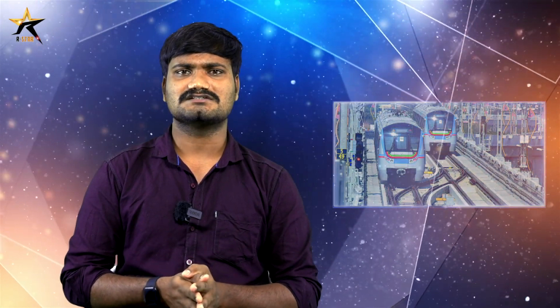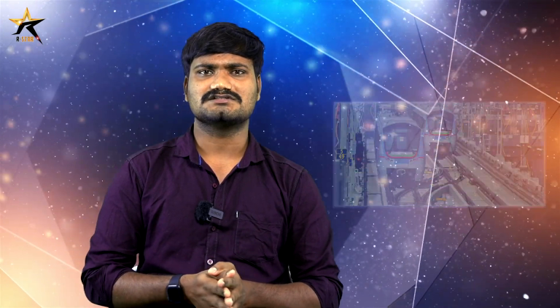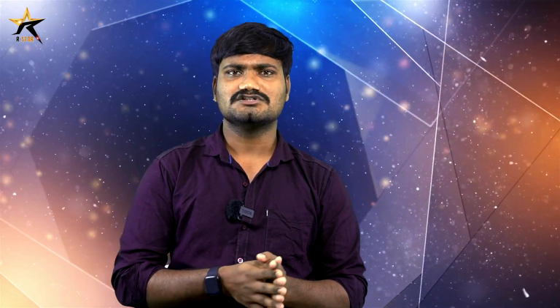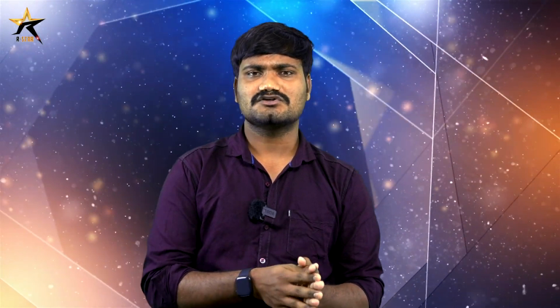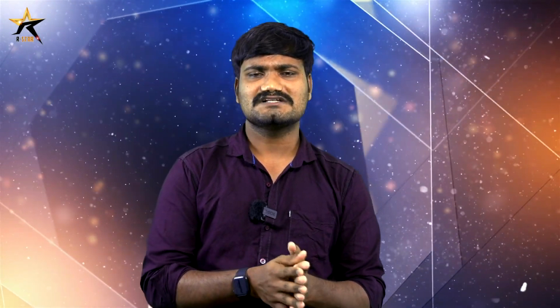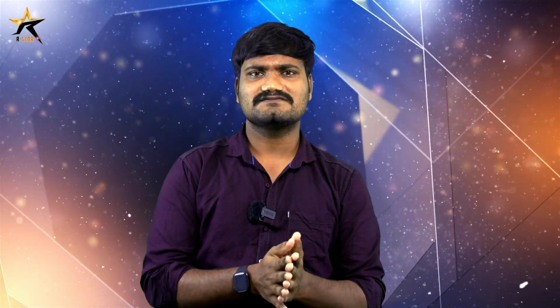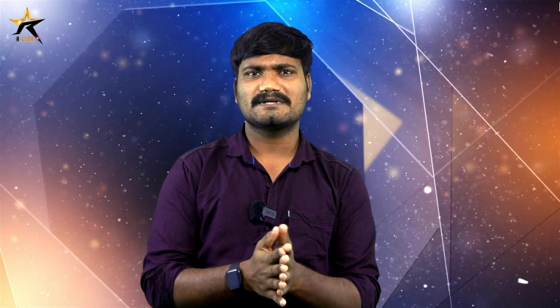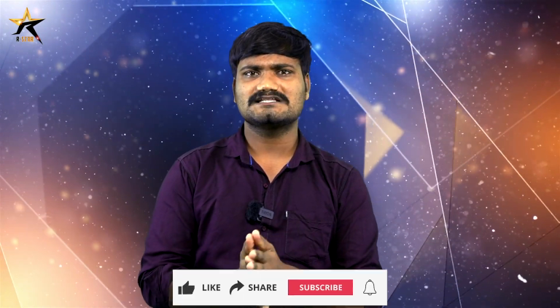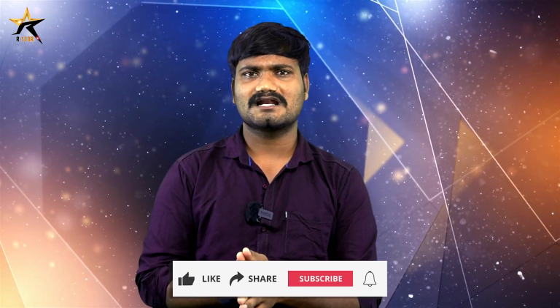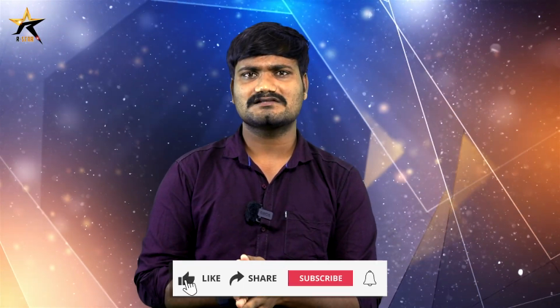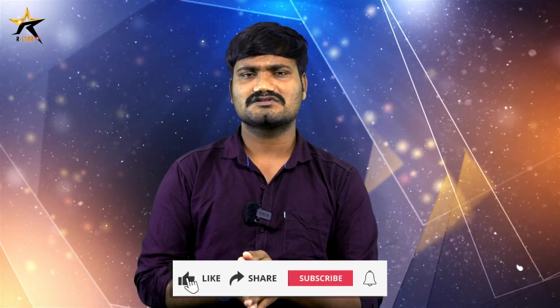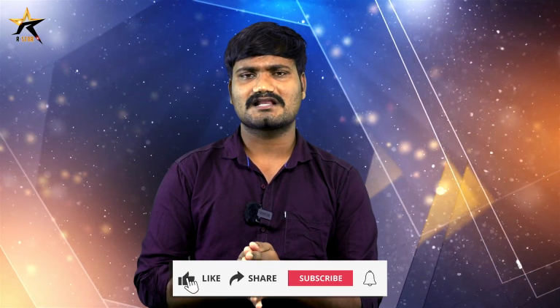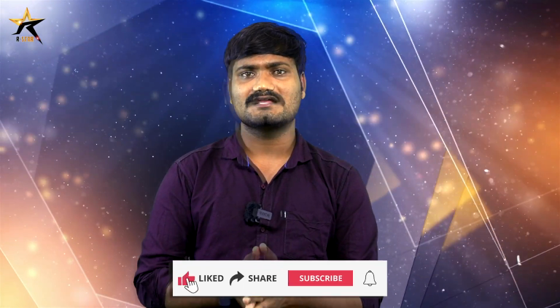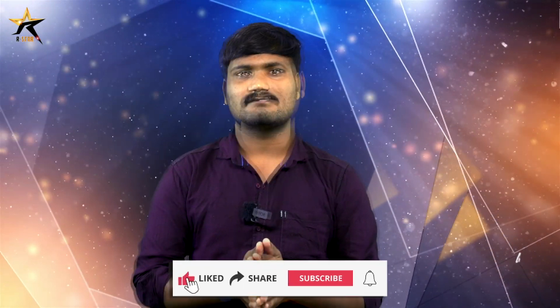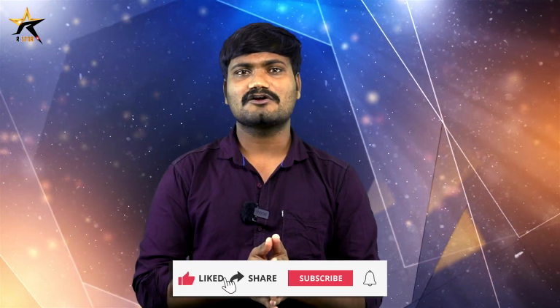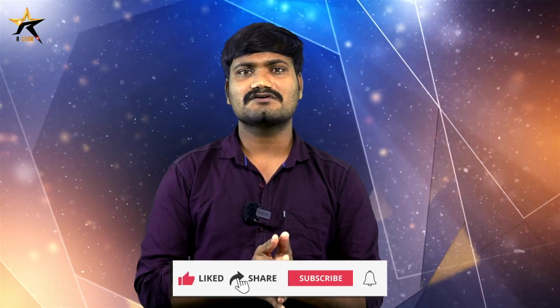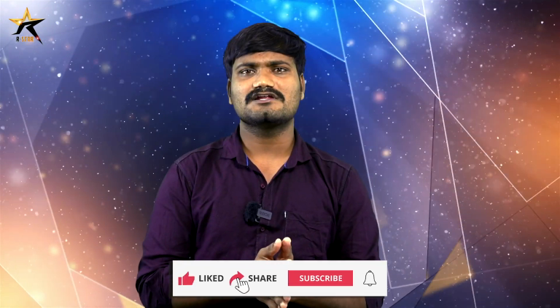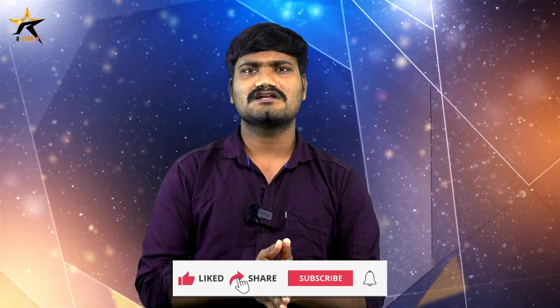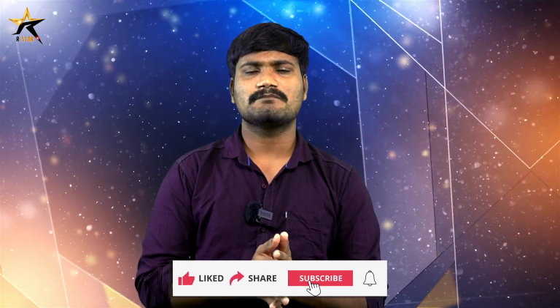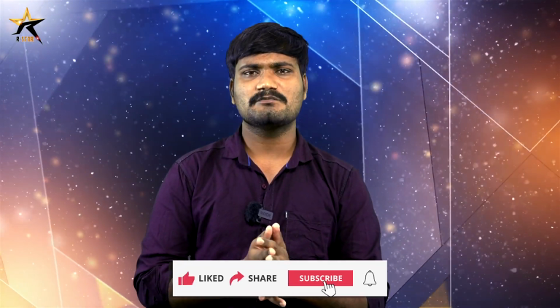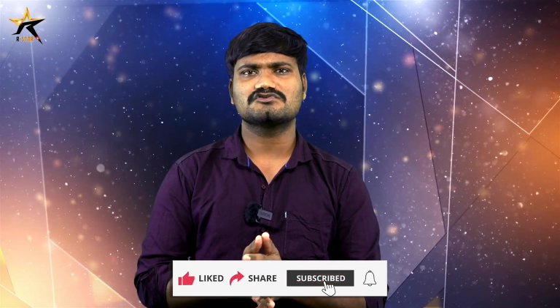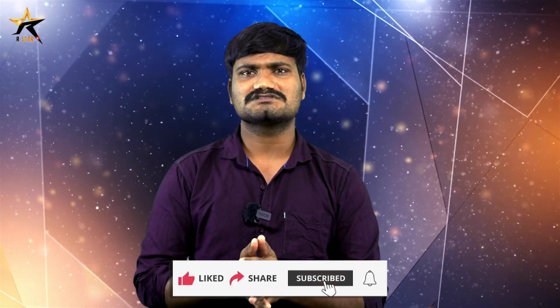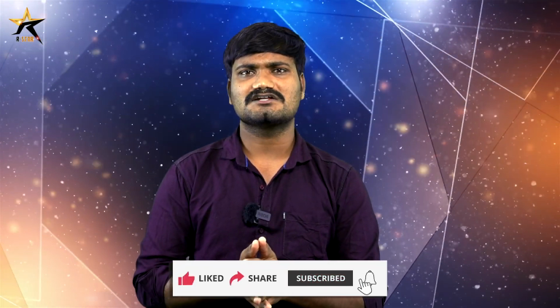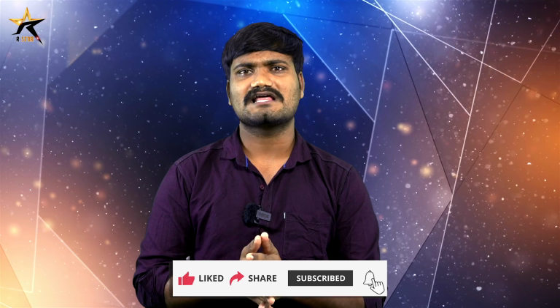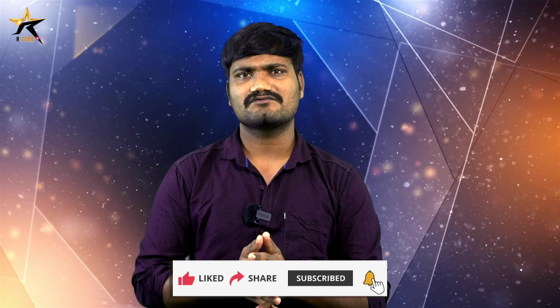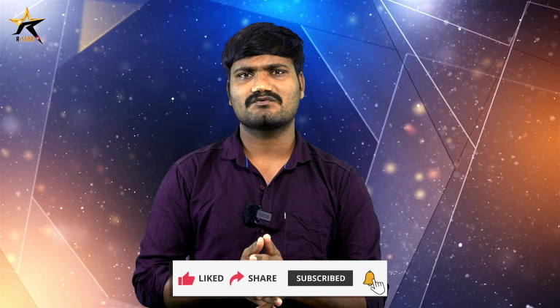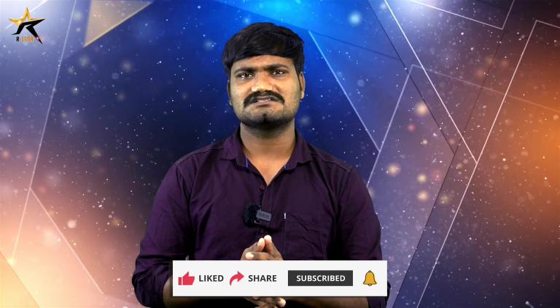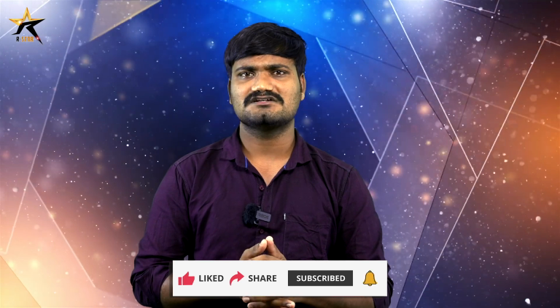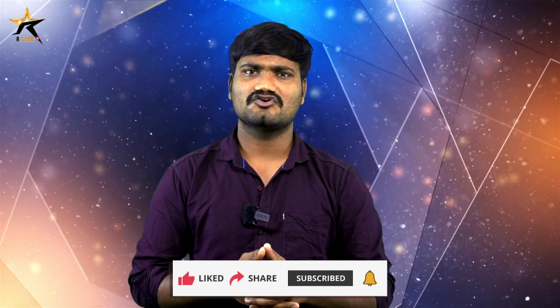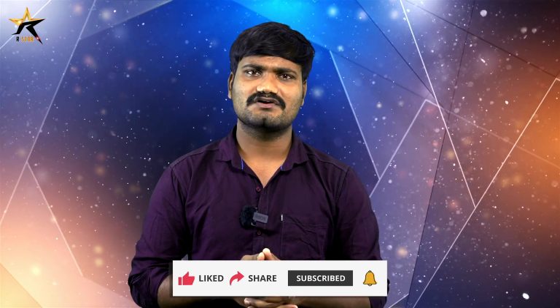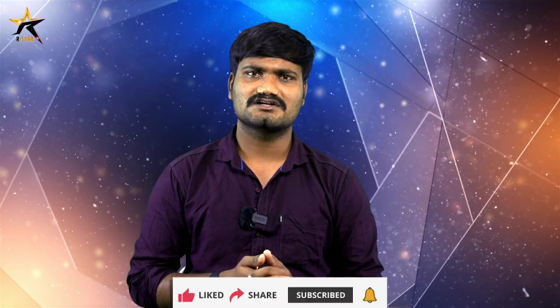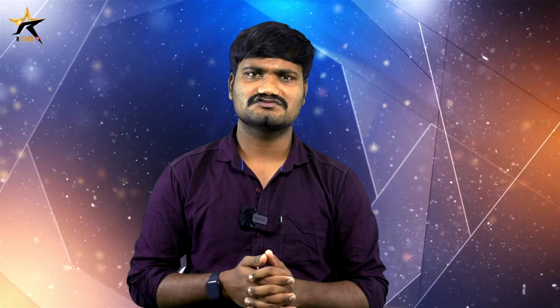Friends, I thank you for watching. Don't forget to like, share, and subscribe.